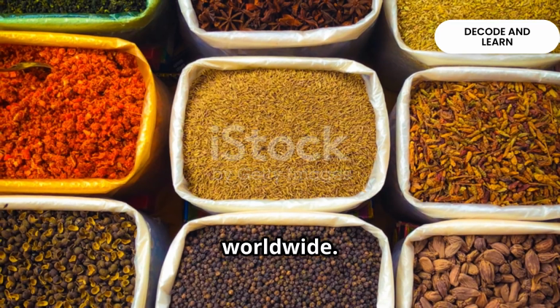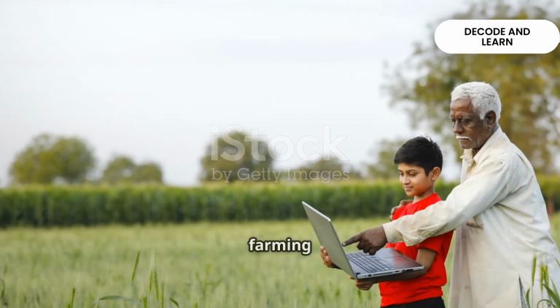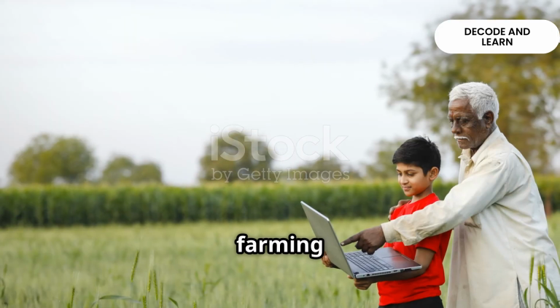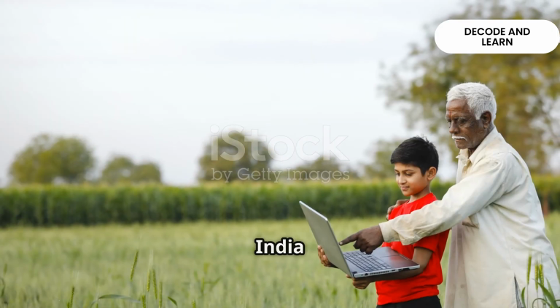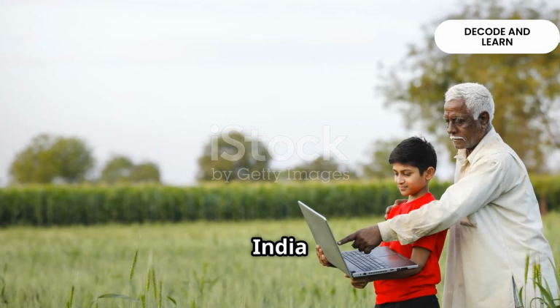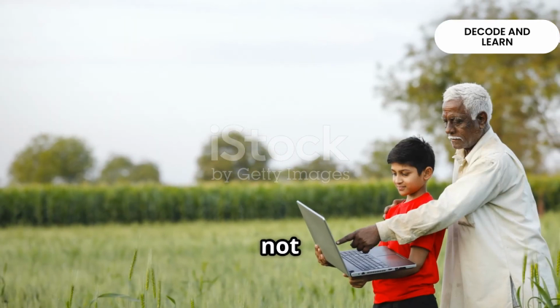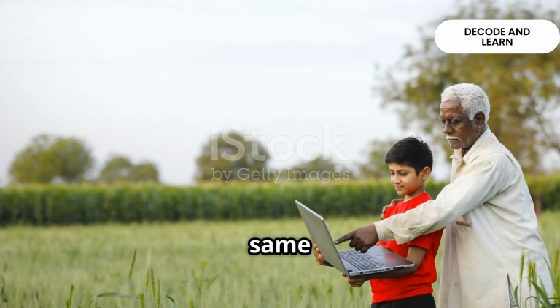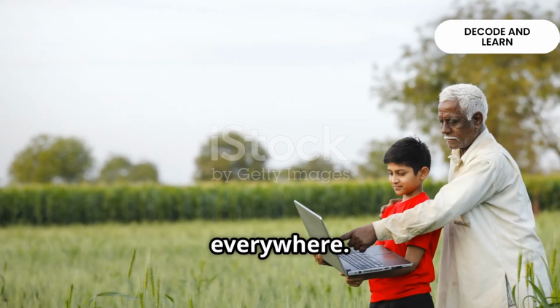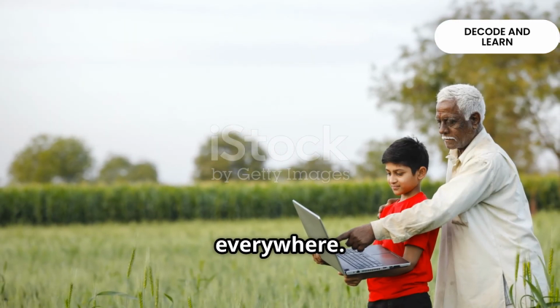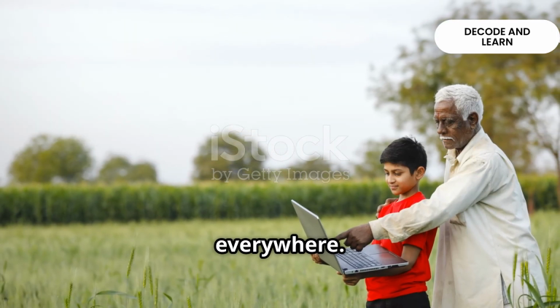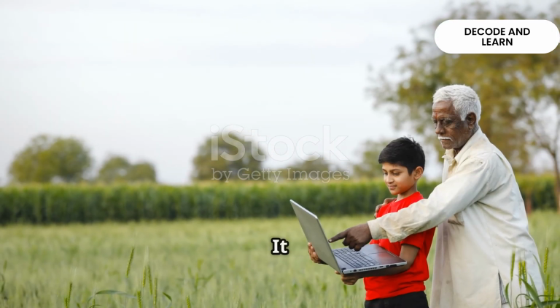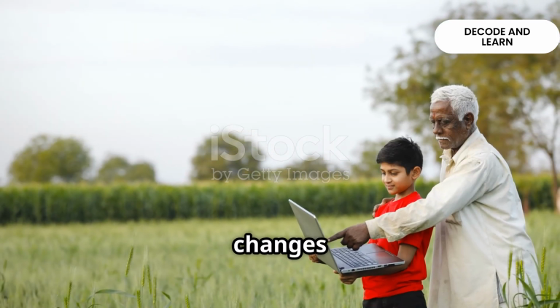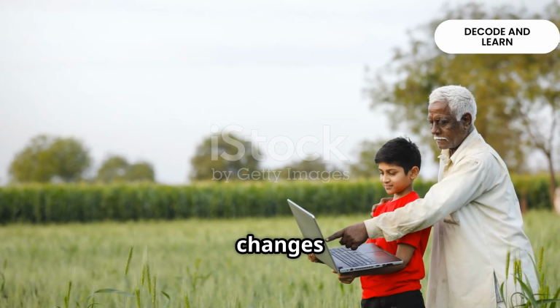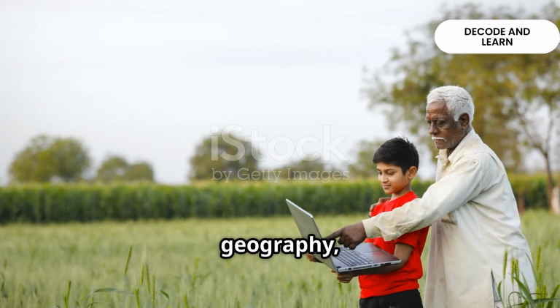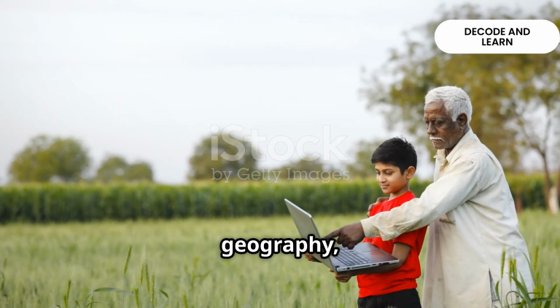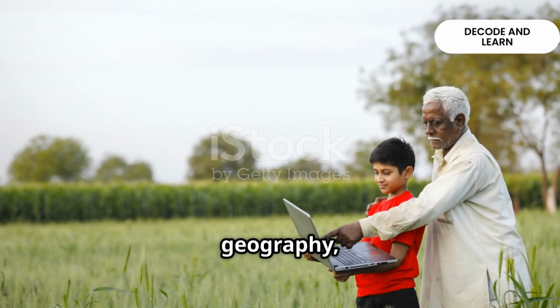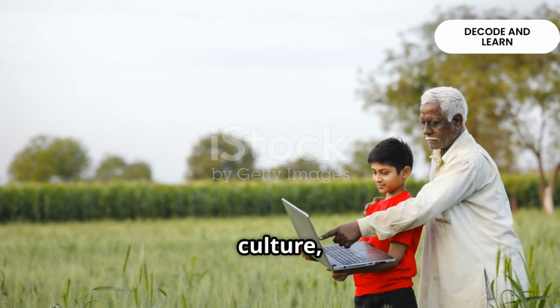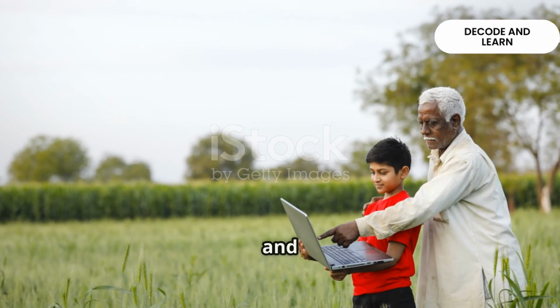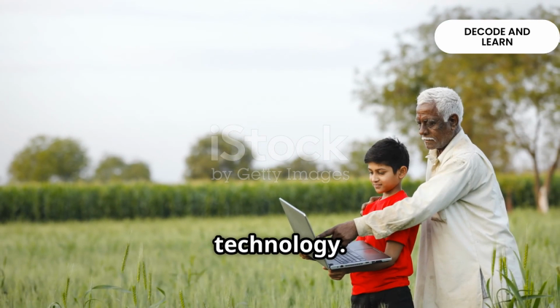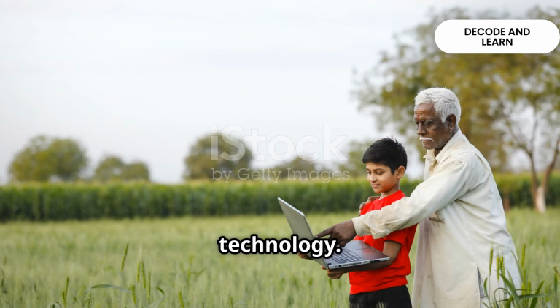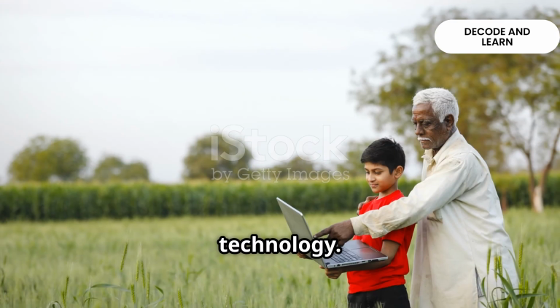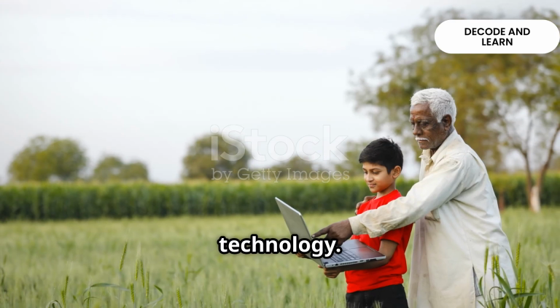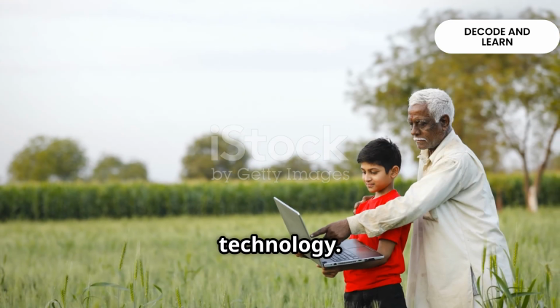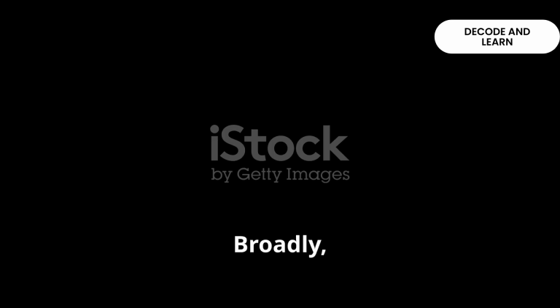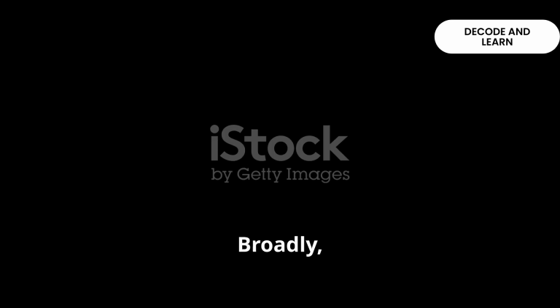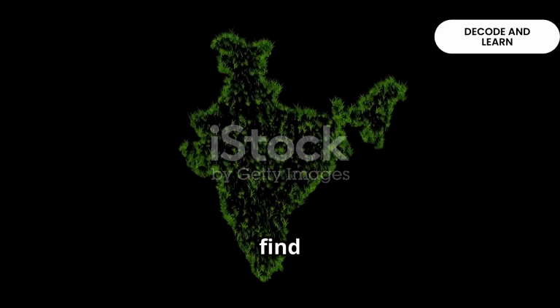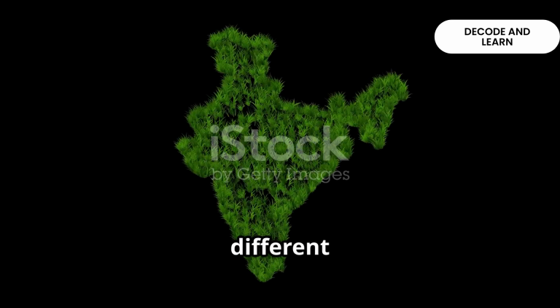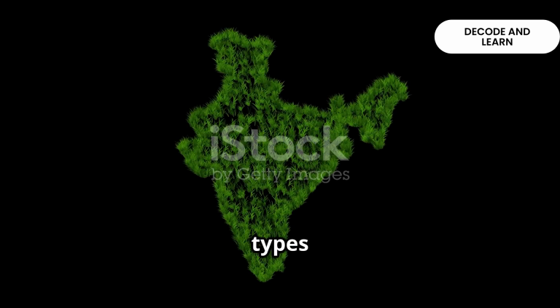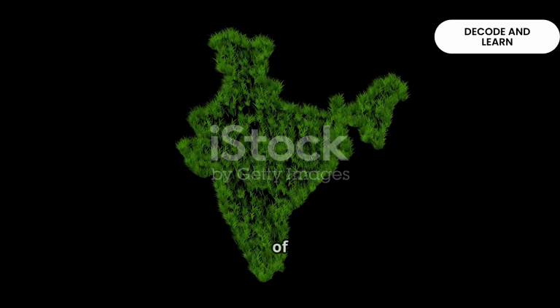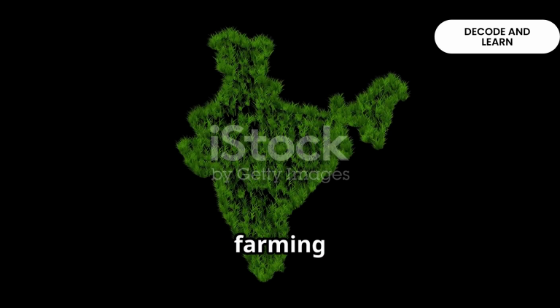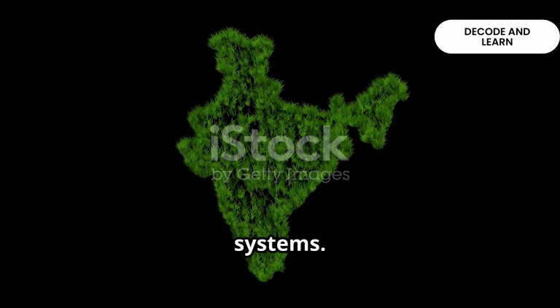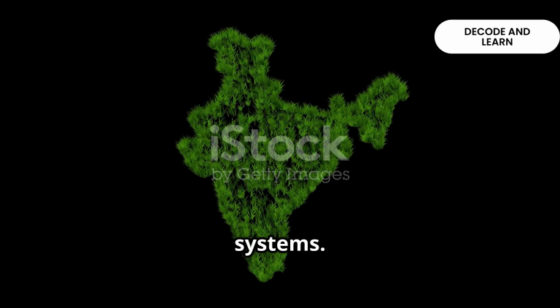But farming in India is not the same everywhere. It changes with geography, culture and technology. Broadly, we find different types of farming systems.